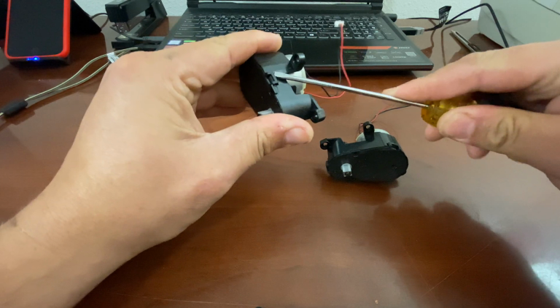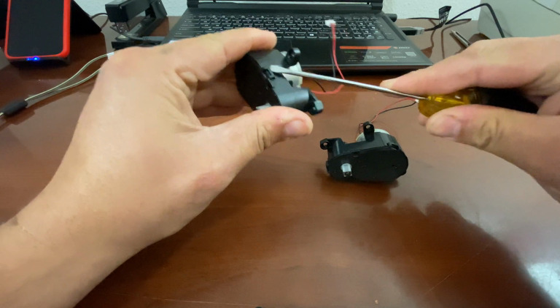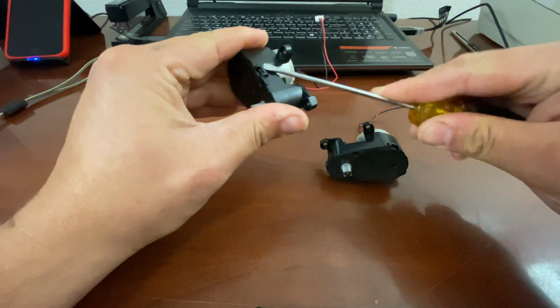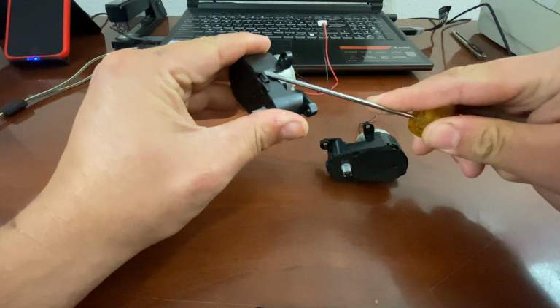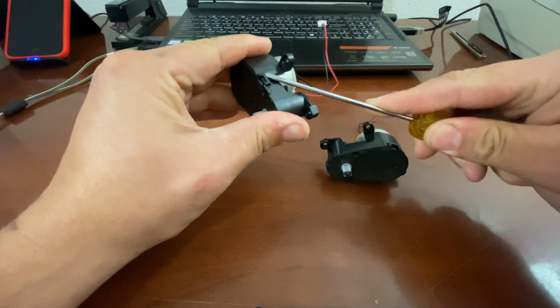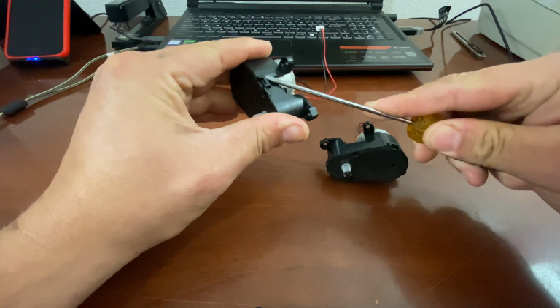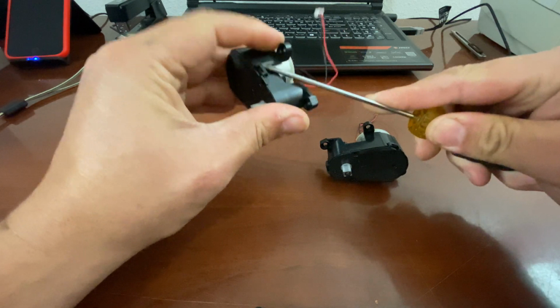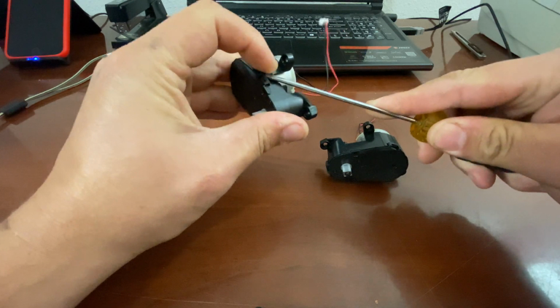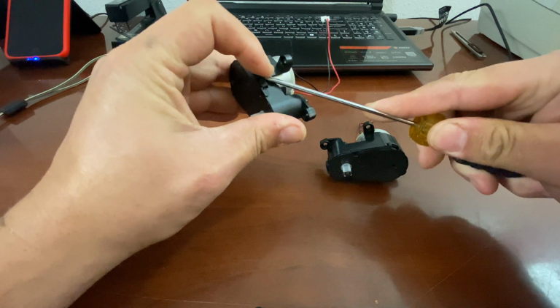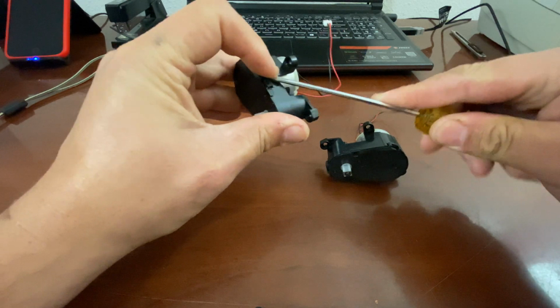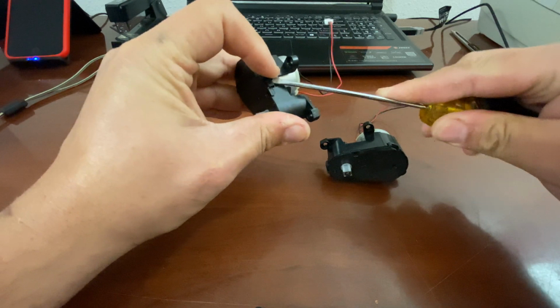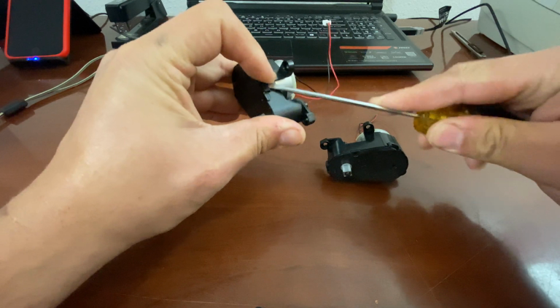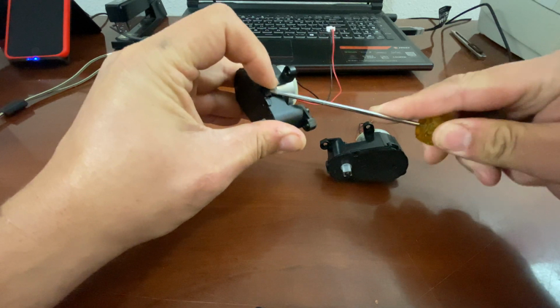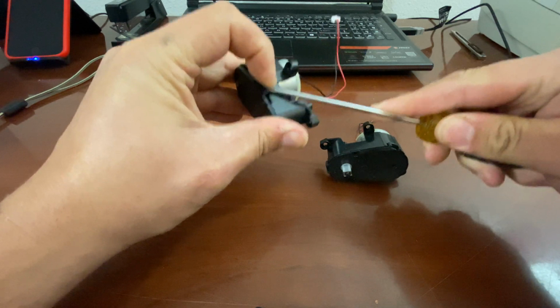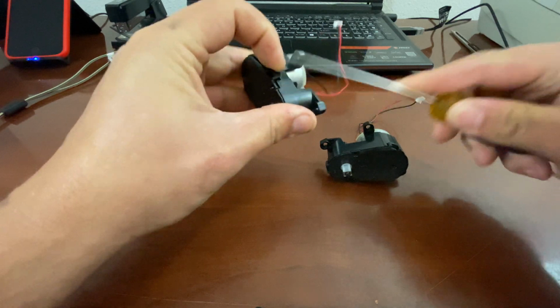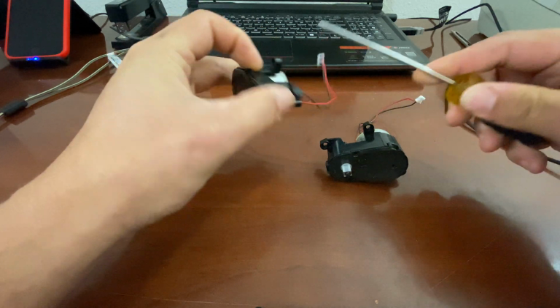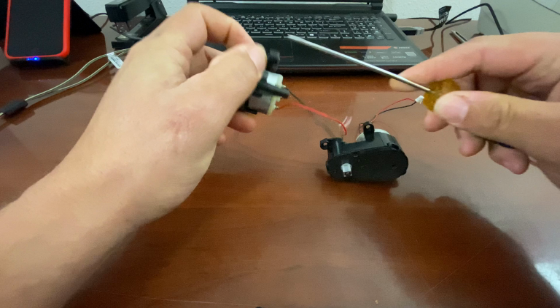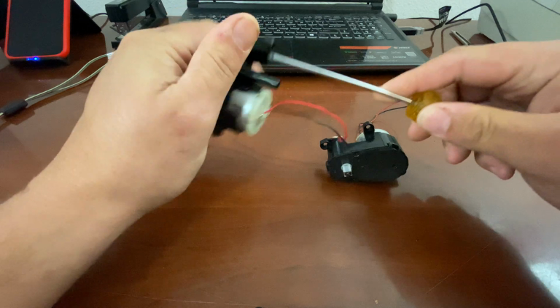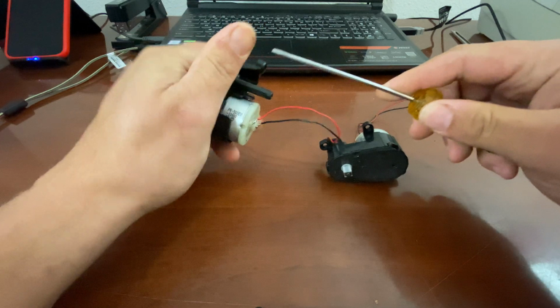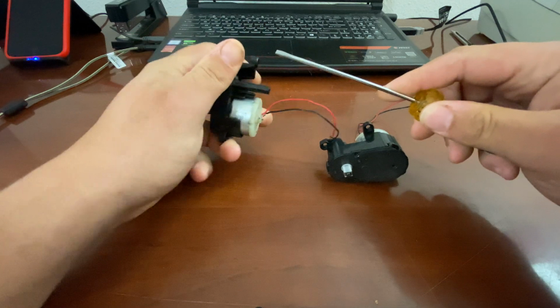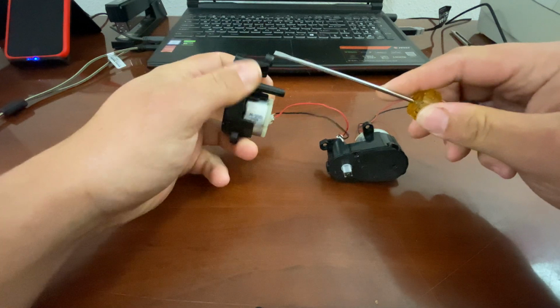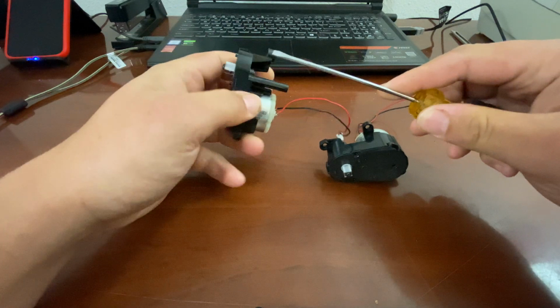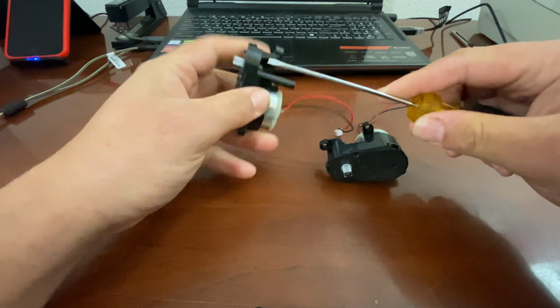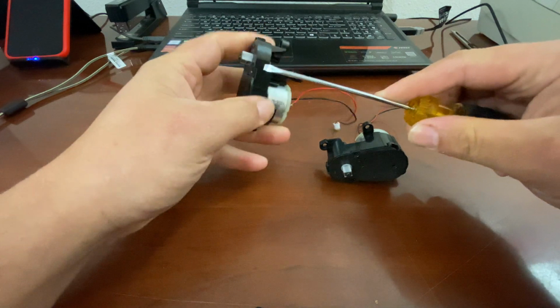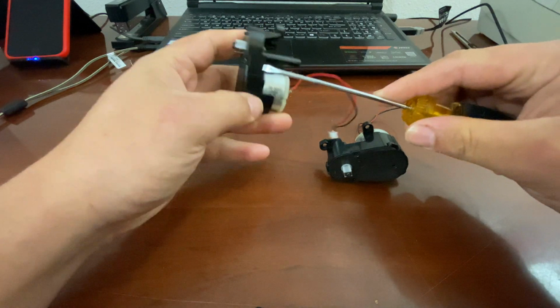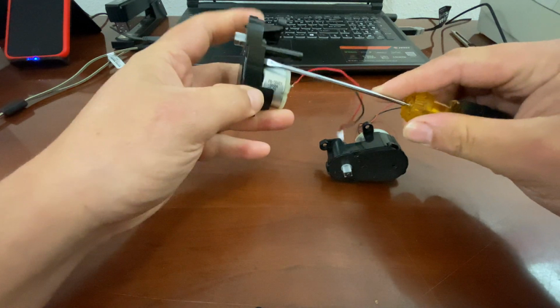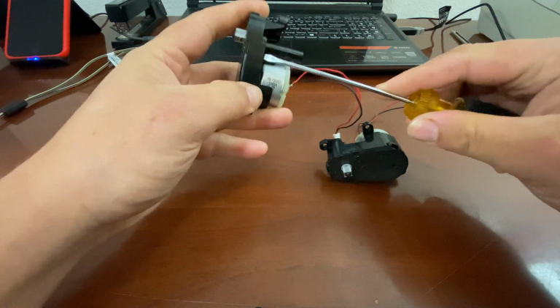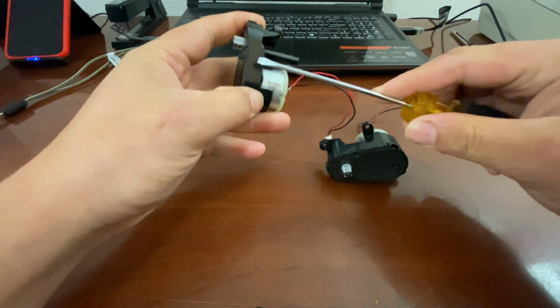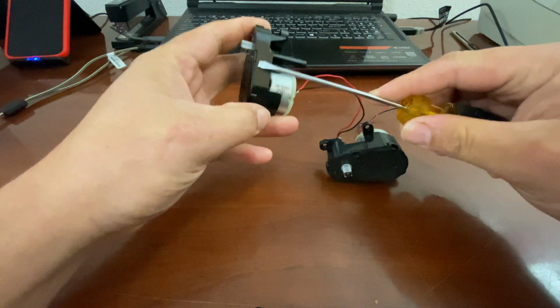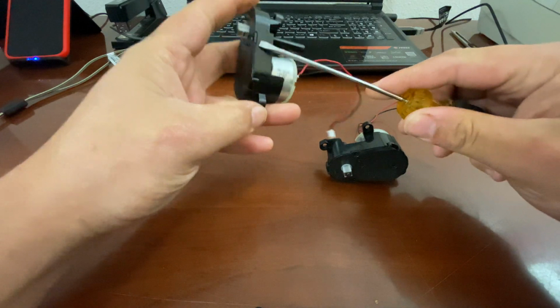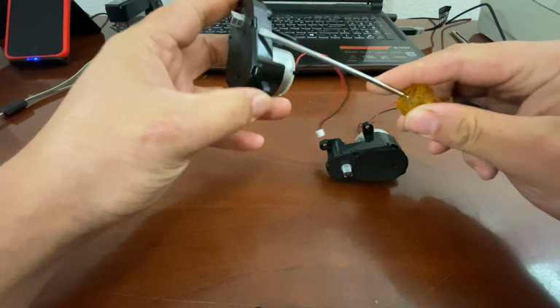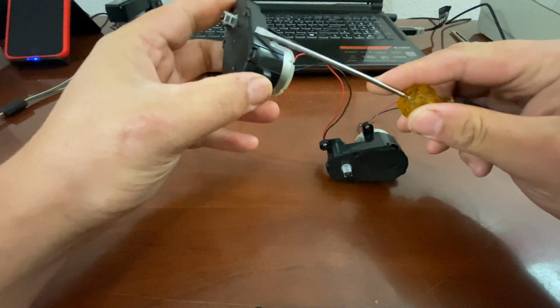We're going to pop the little plastic tabs around it — there are three of them.